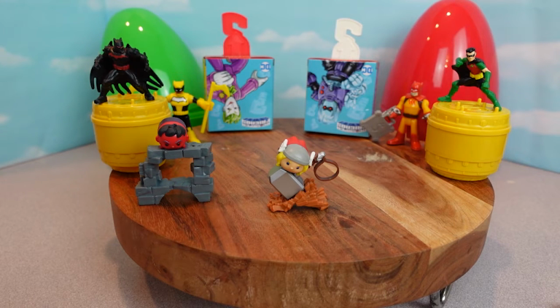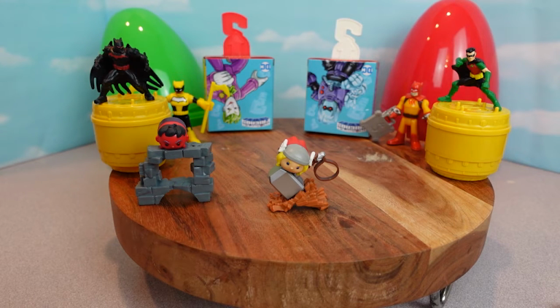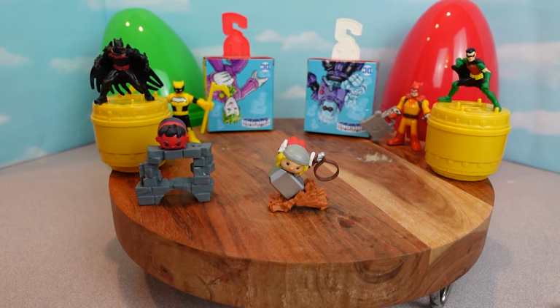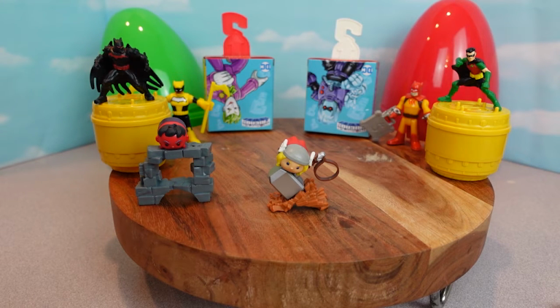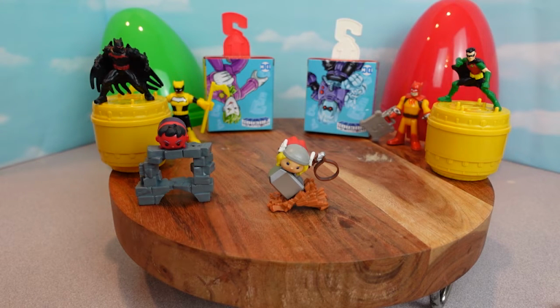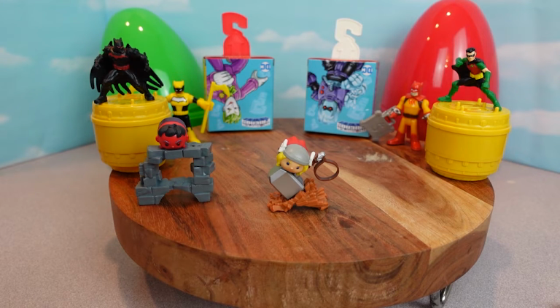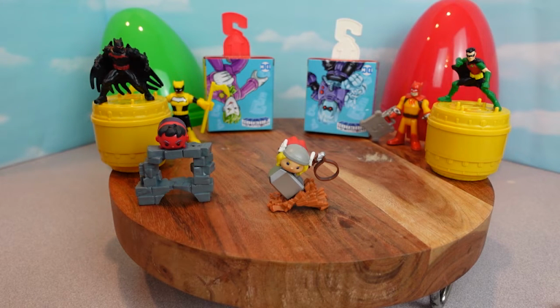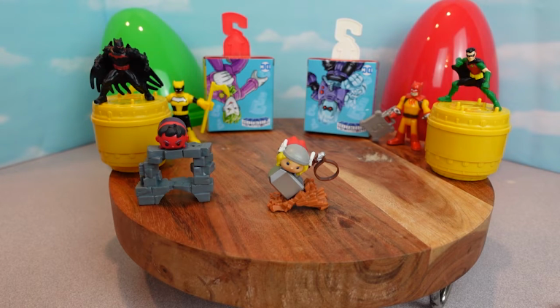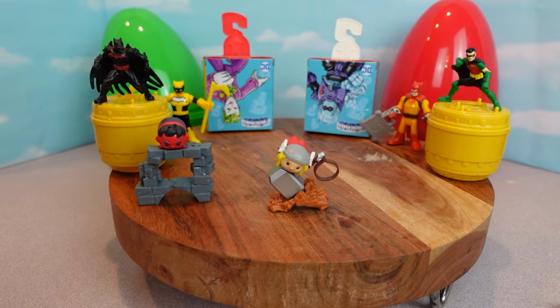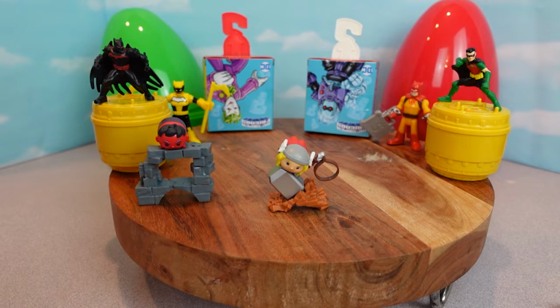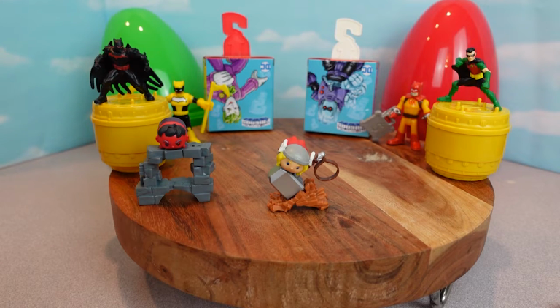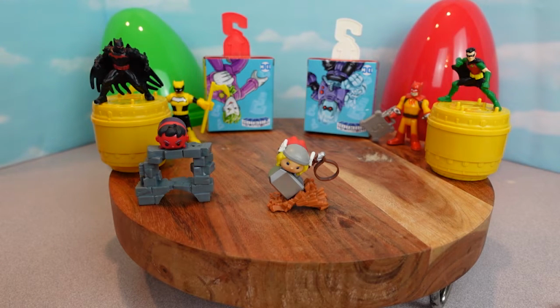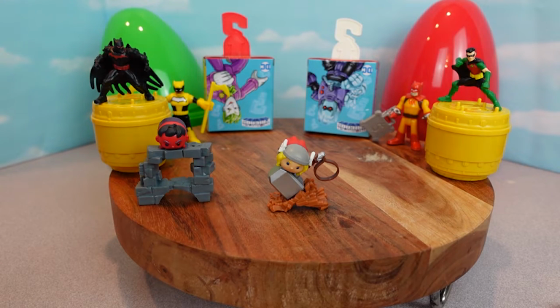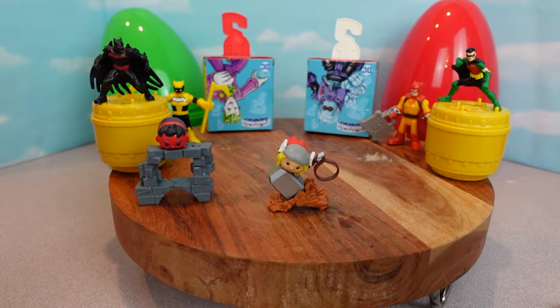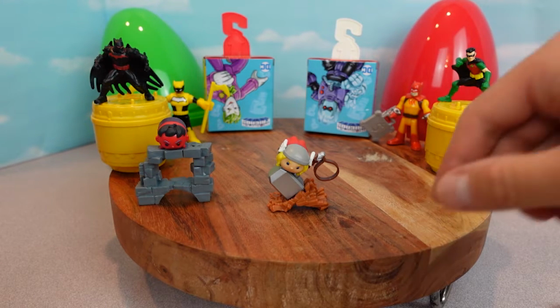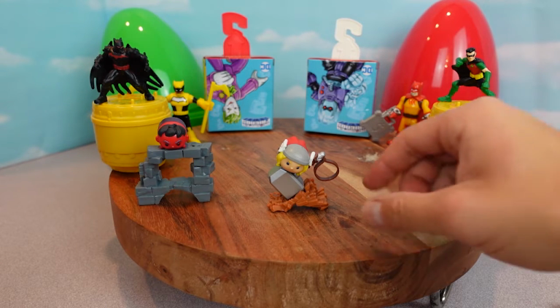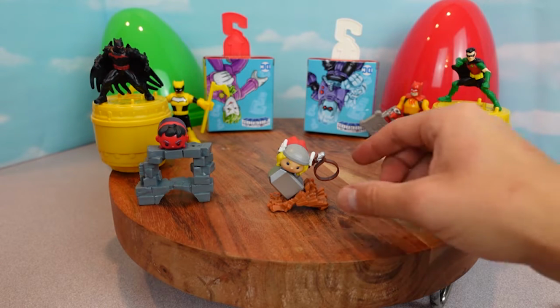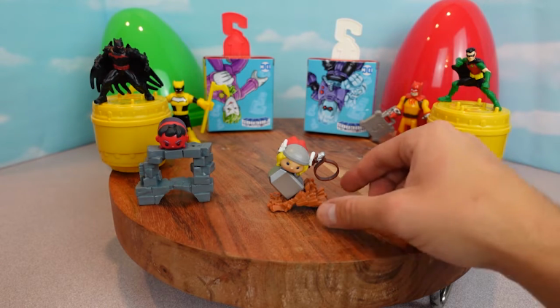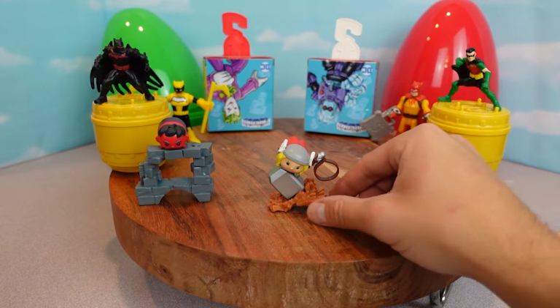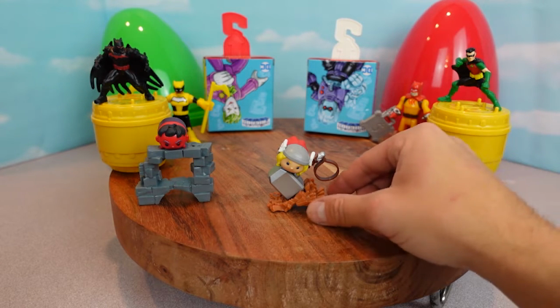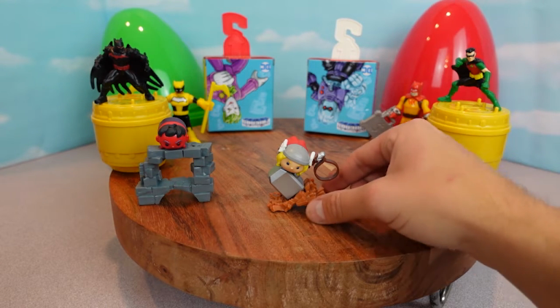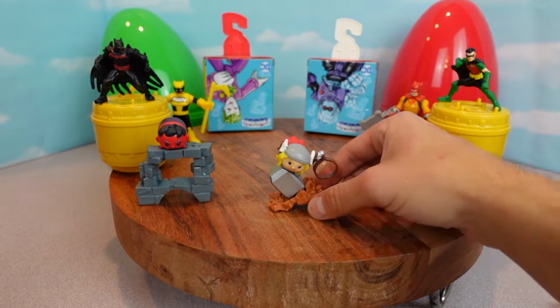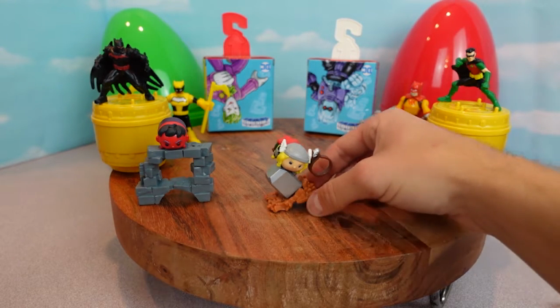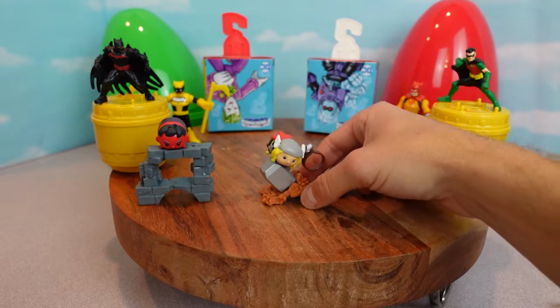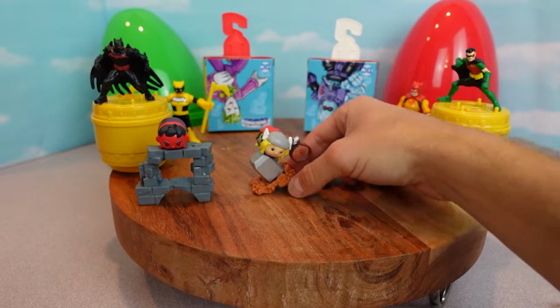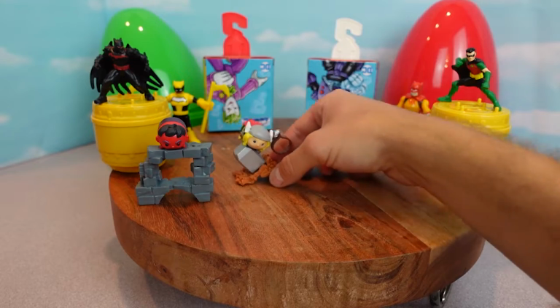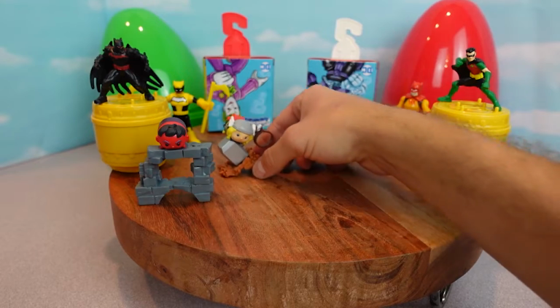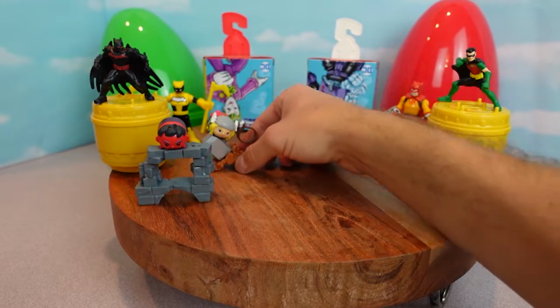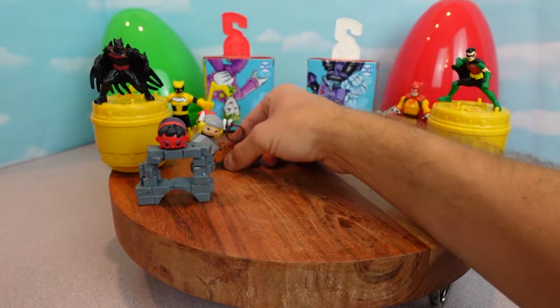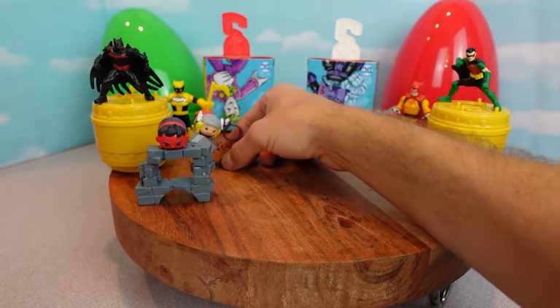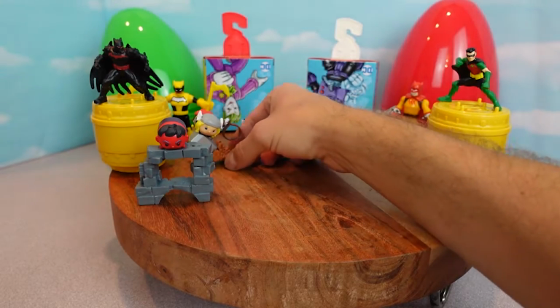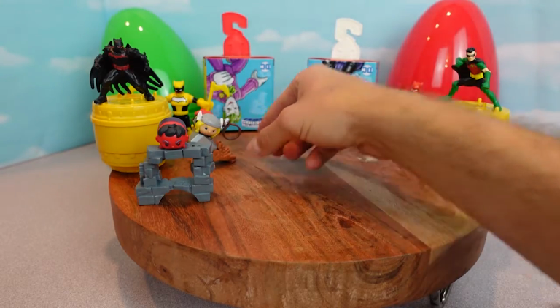Here's our little Thor Tsum Tsum. We're going to put him aside here. There you go little buddy.